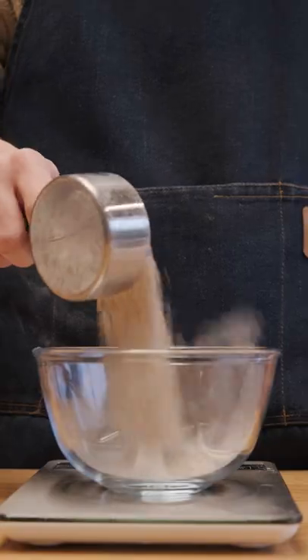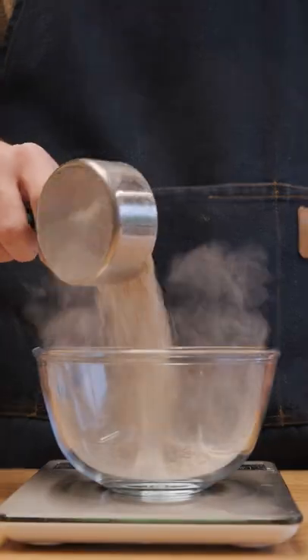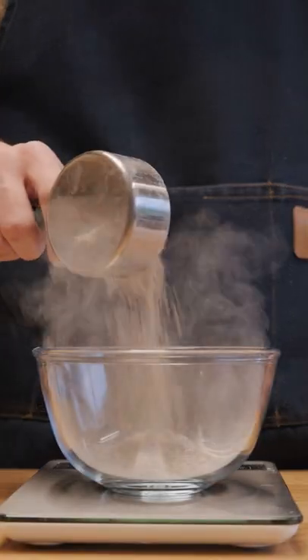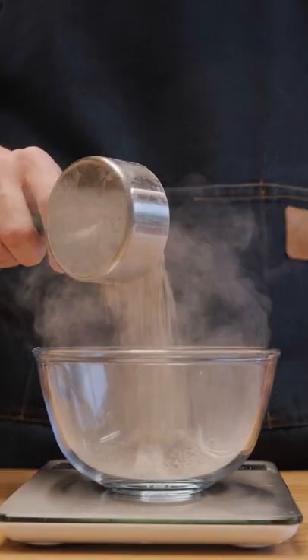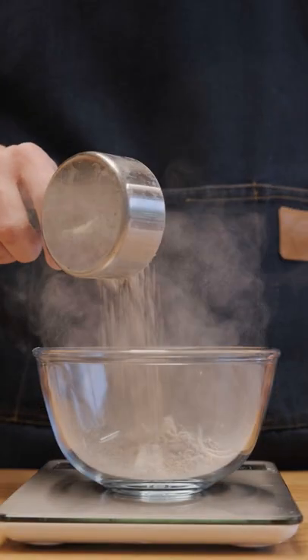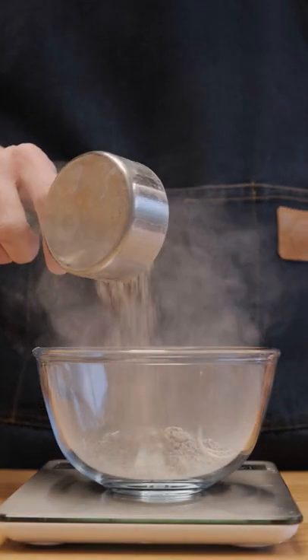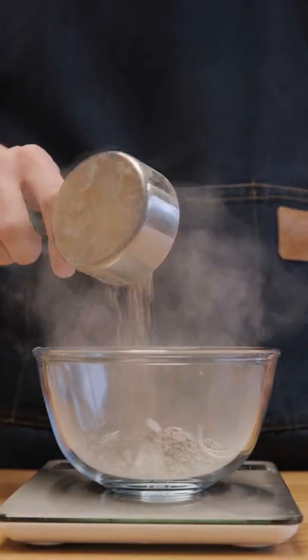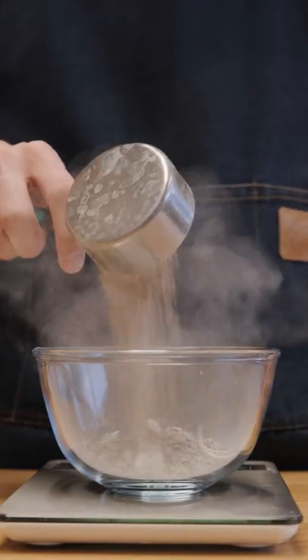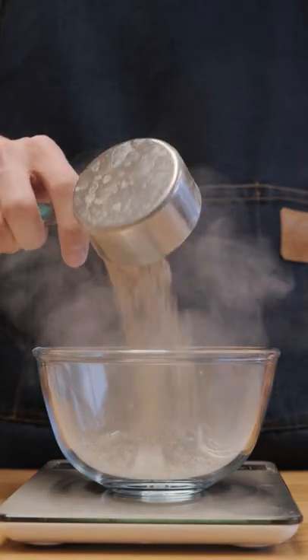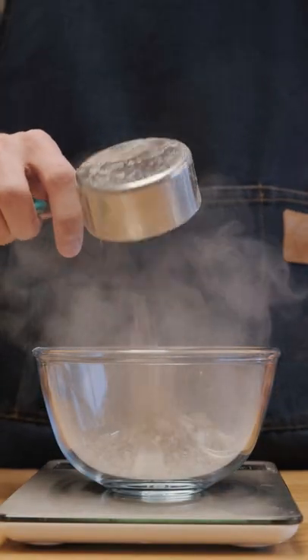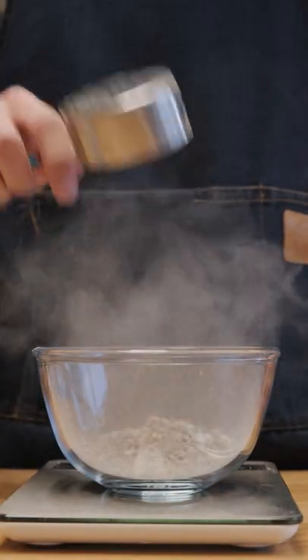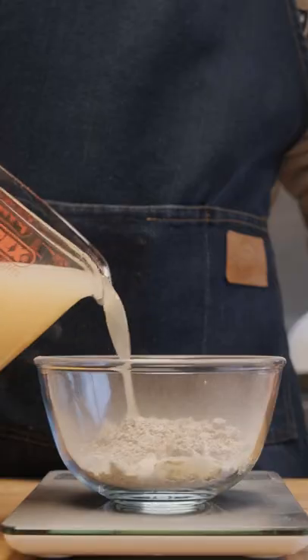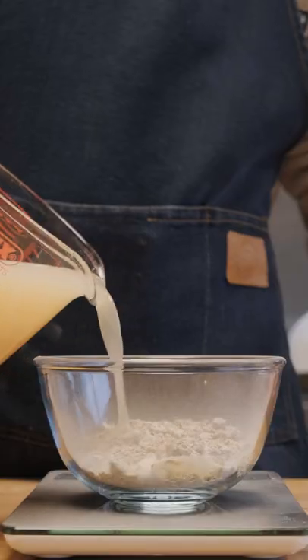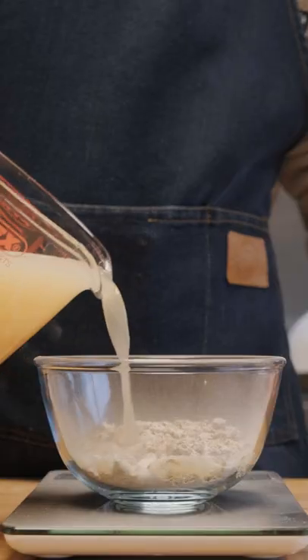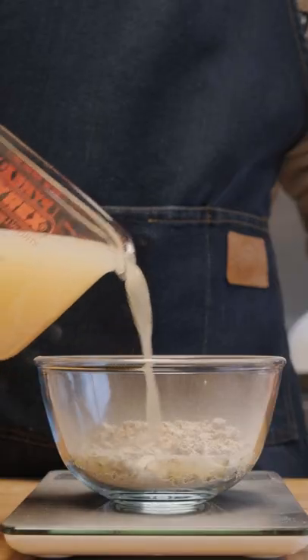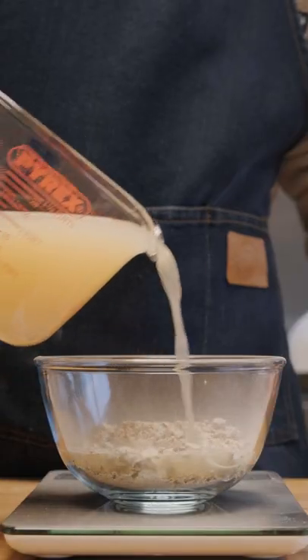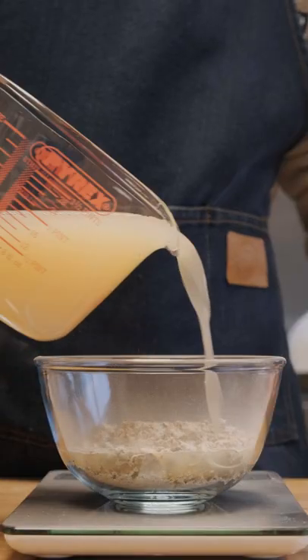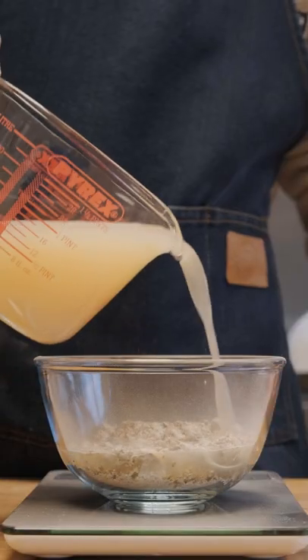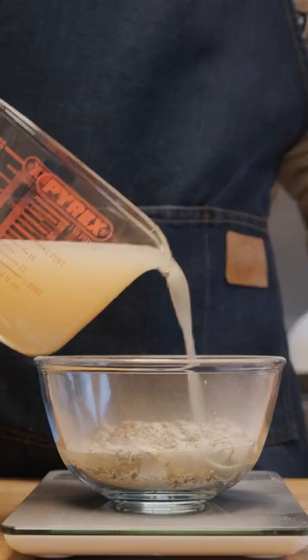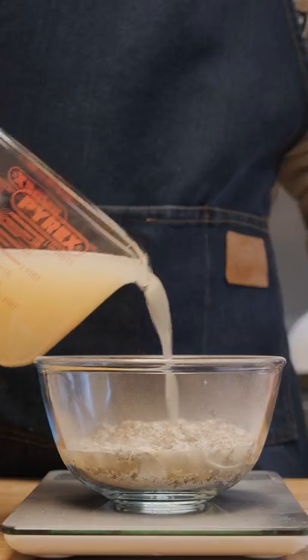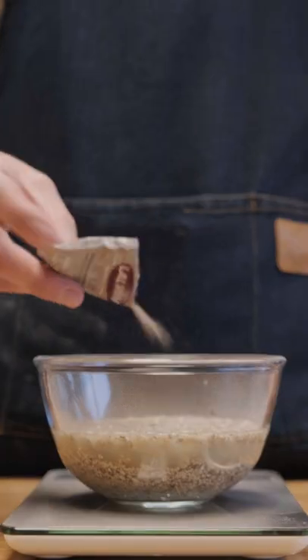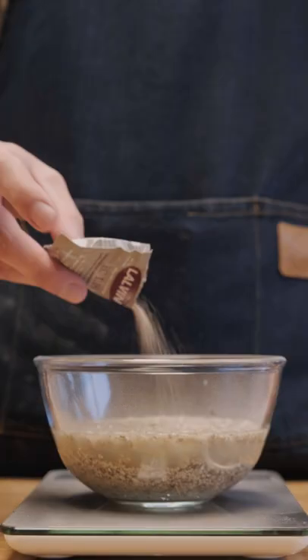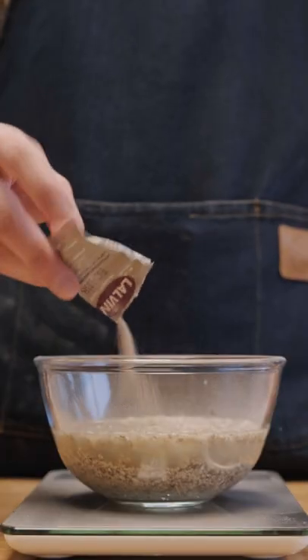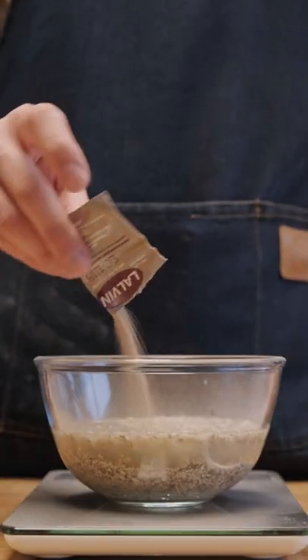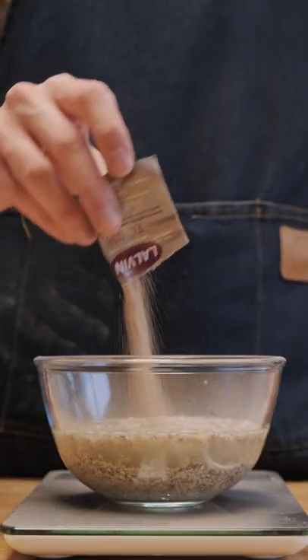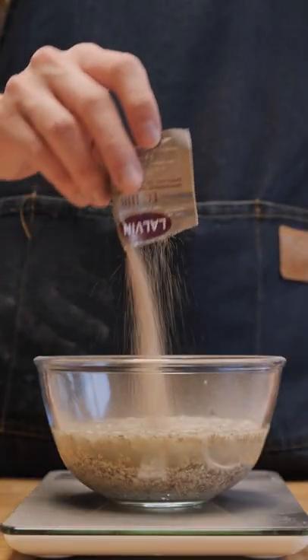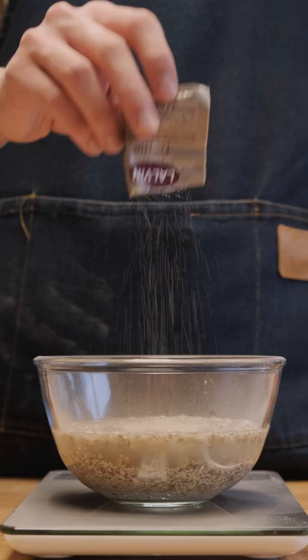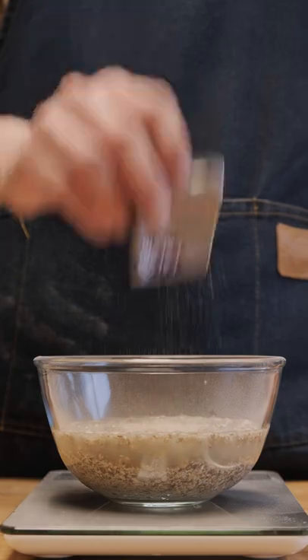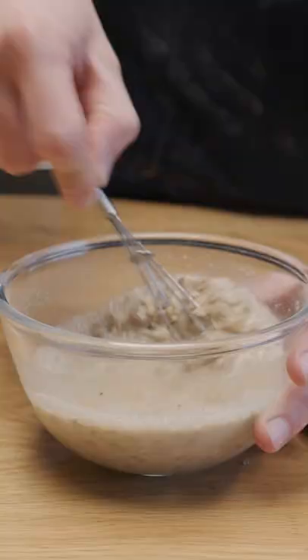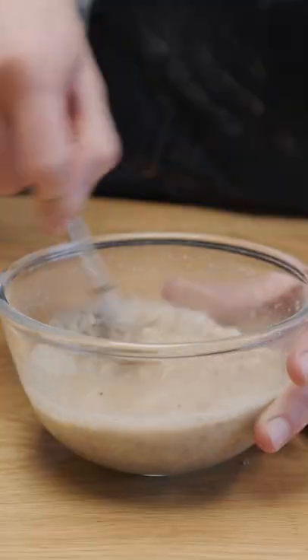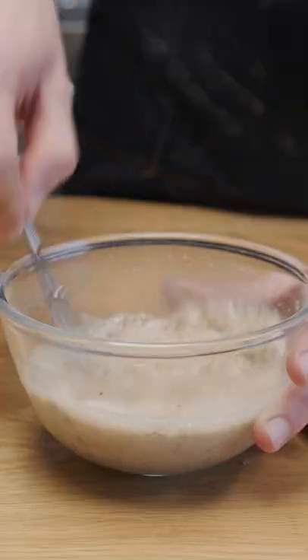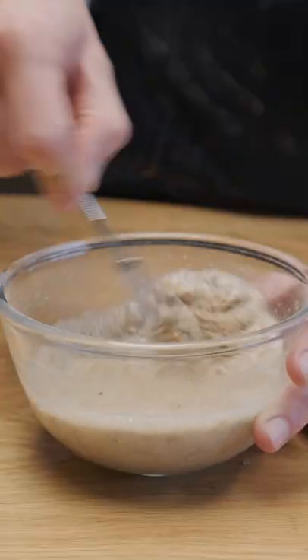I'm going to take a quarter of the apple juice and mix in 100 grams of nuruk and a teaspoon of wine yeast, and I'm going to let that soak and activate.